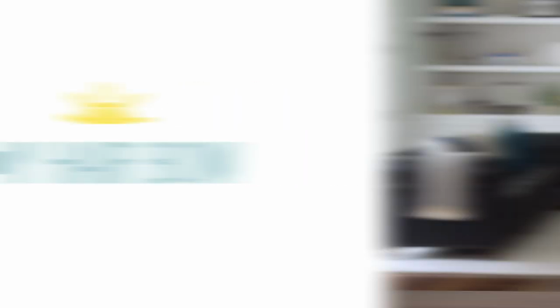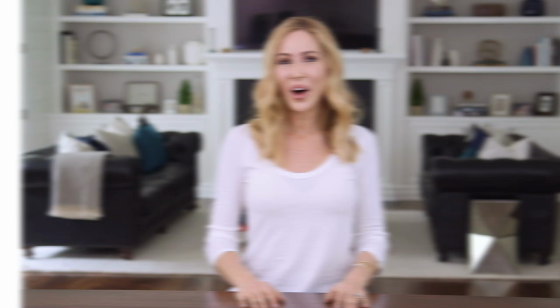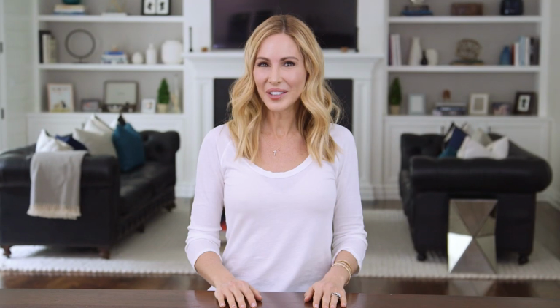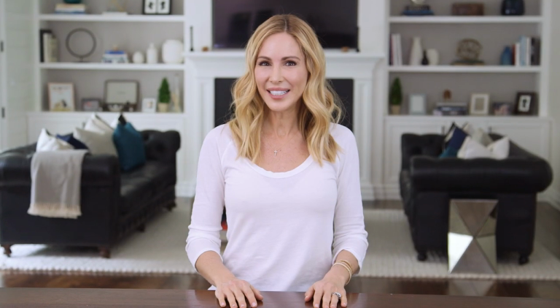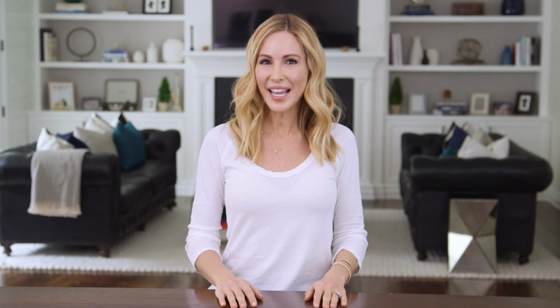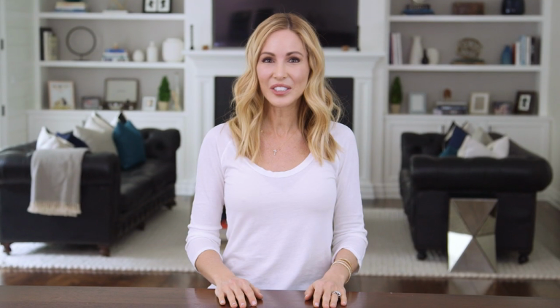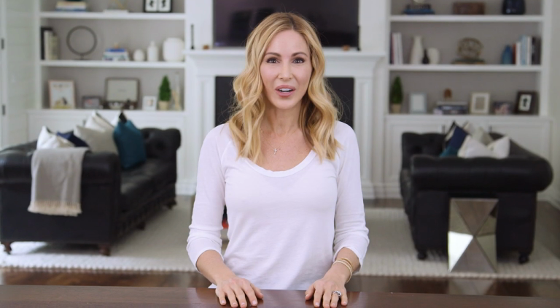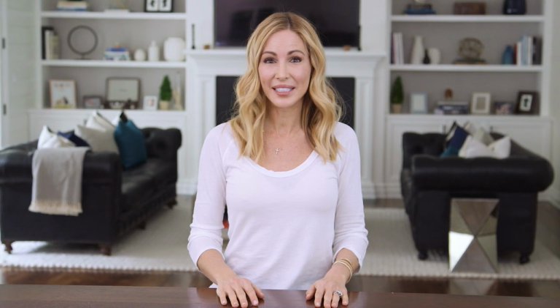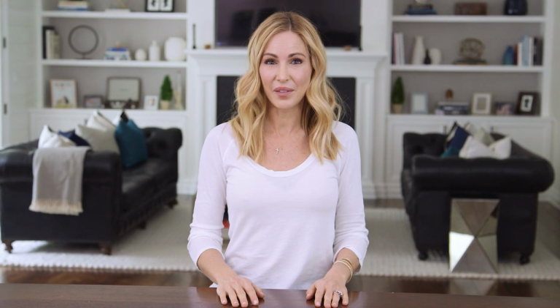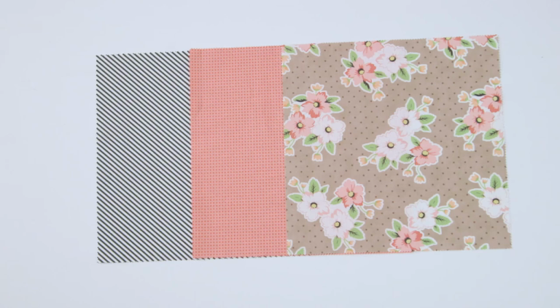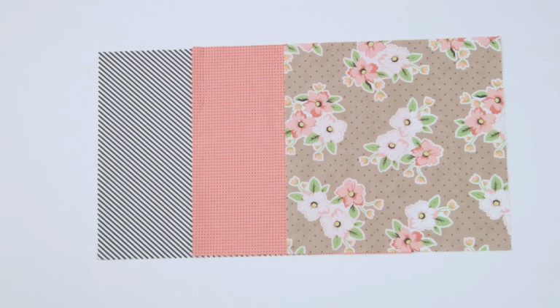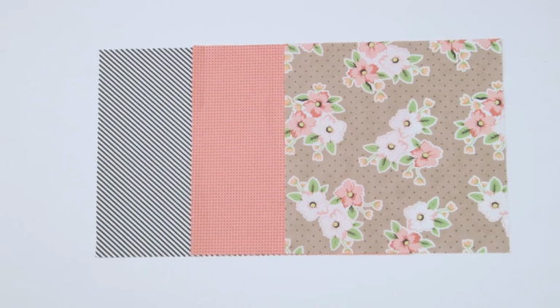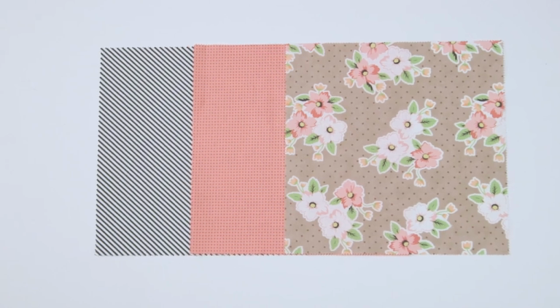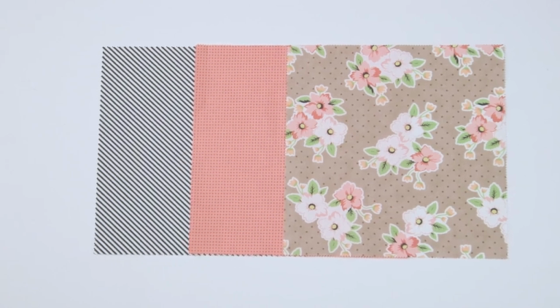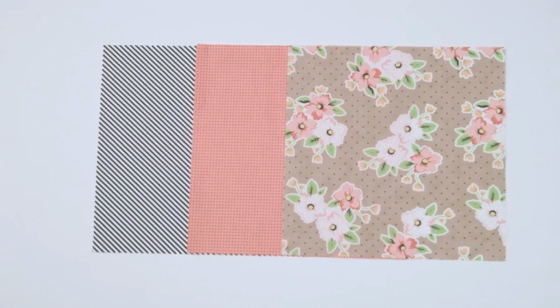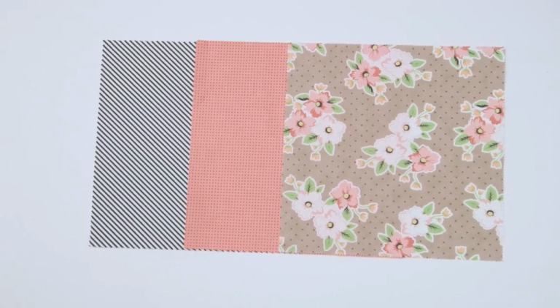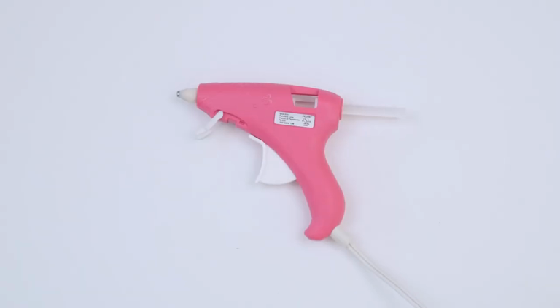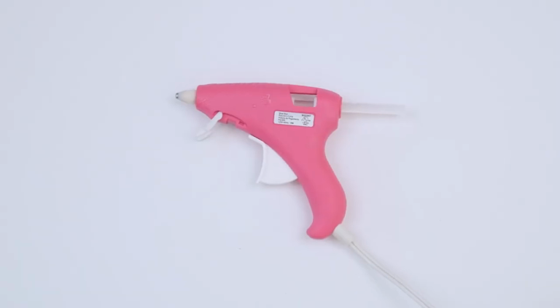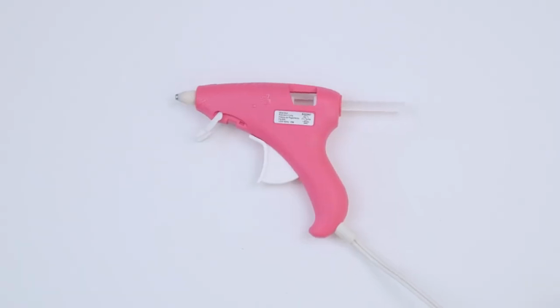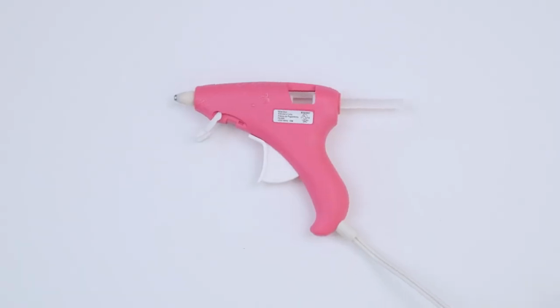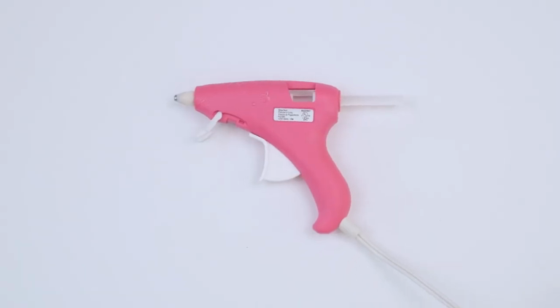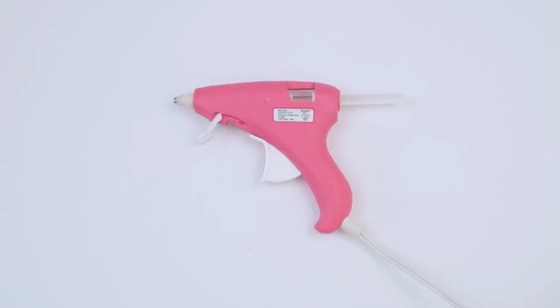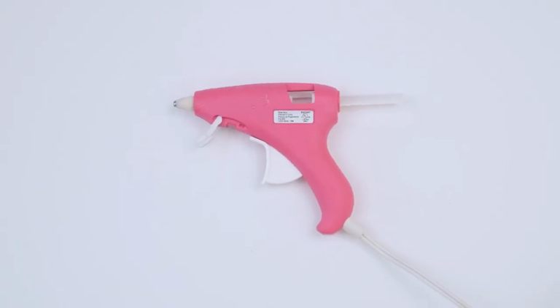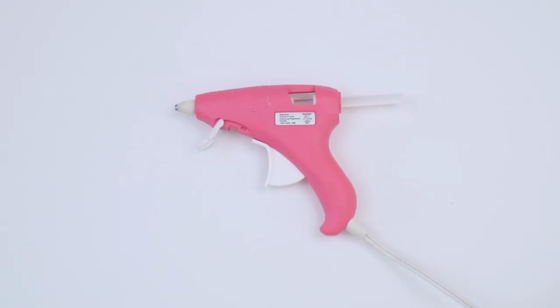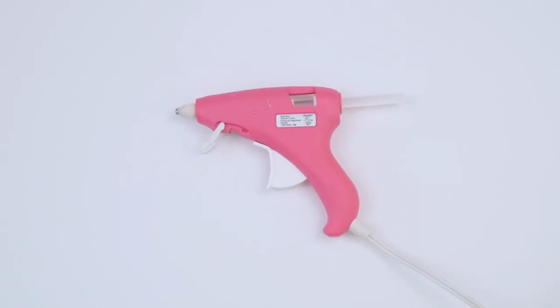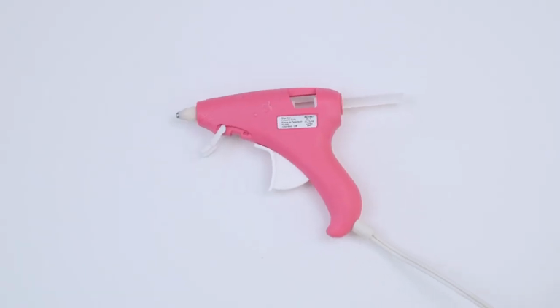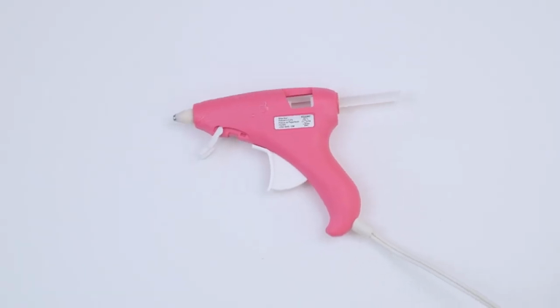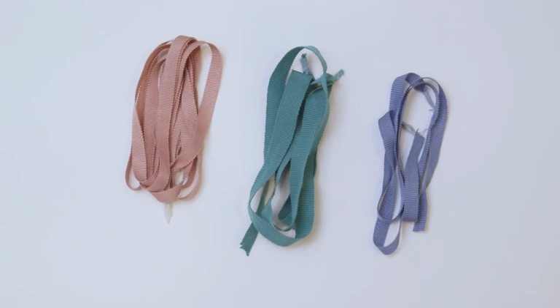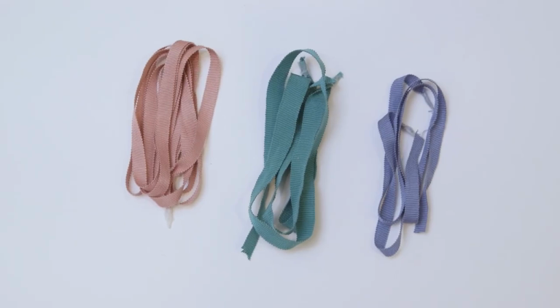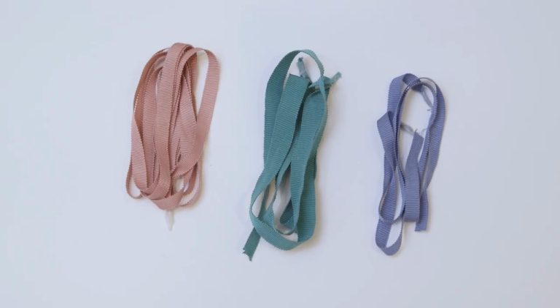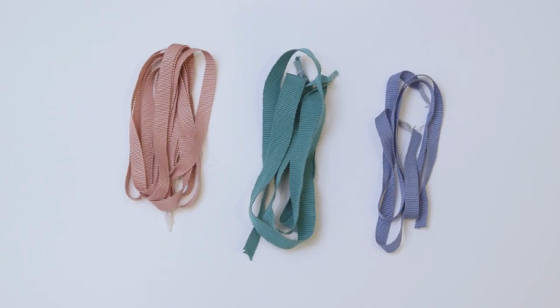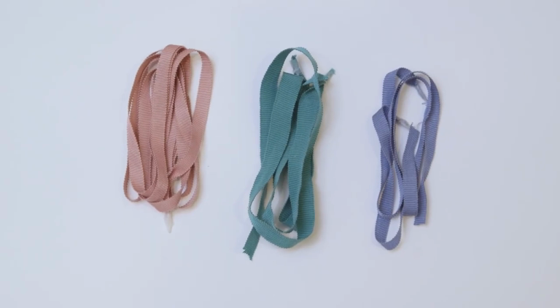All you'll need to get started is some fabric, fabric glue or a hot glue gun, and ribbon is optional.